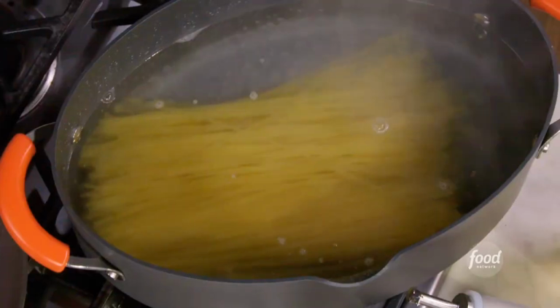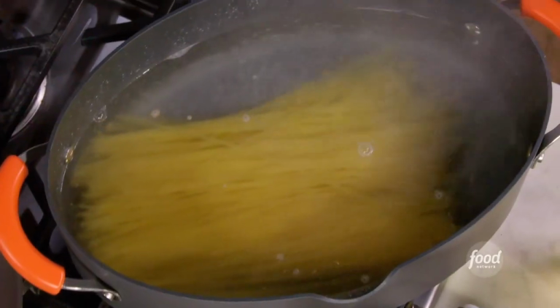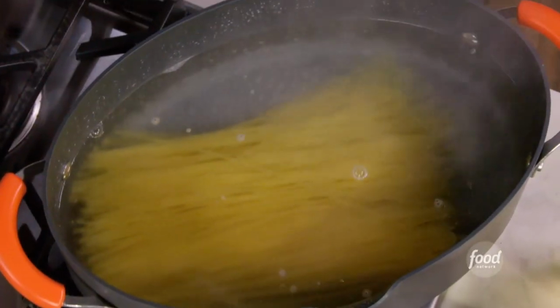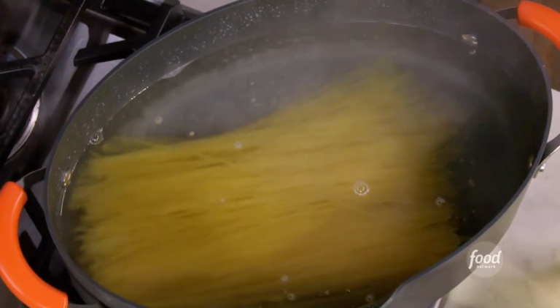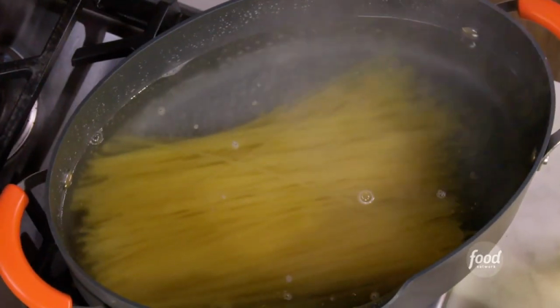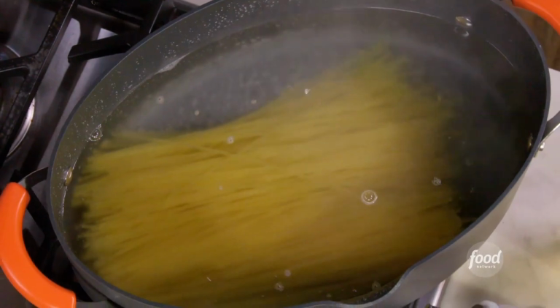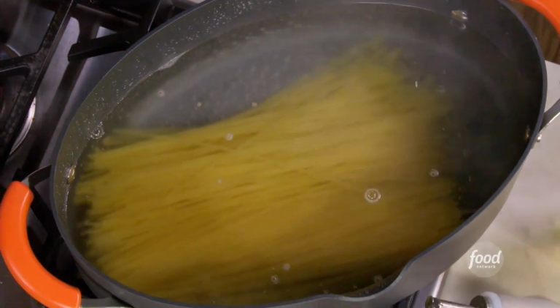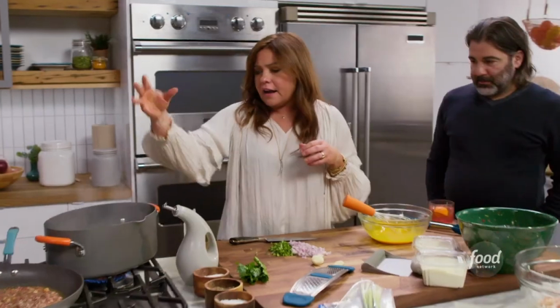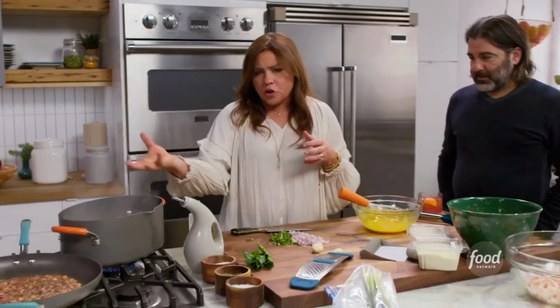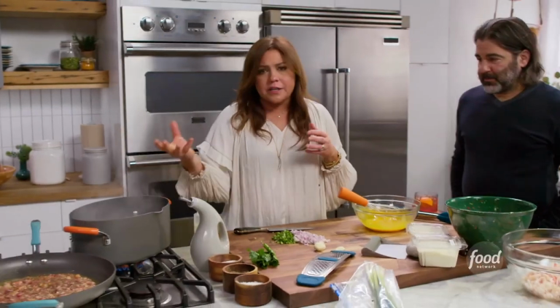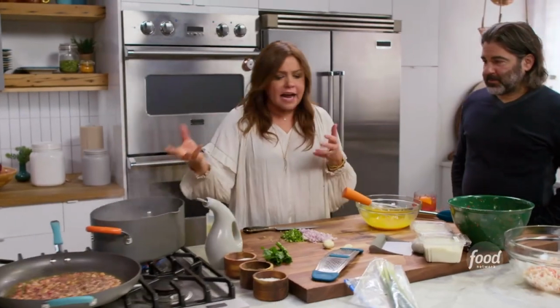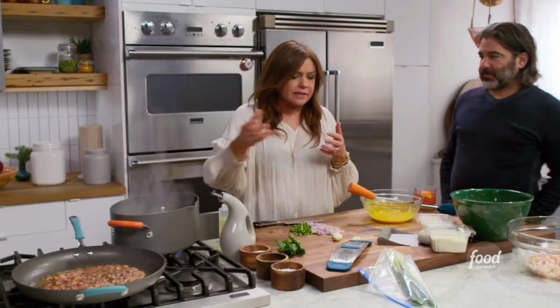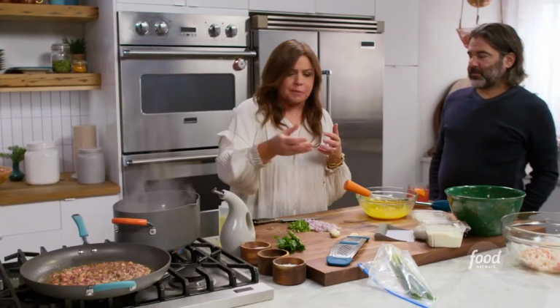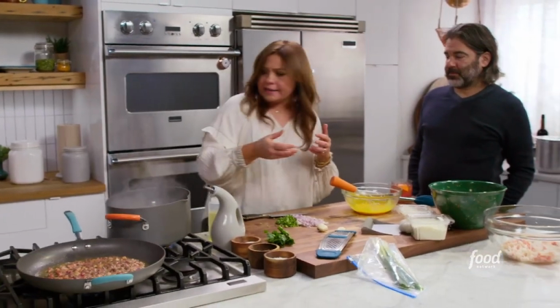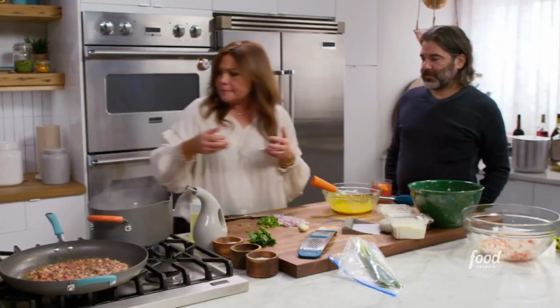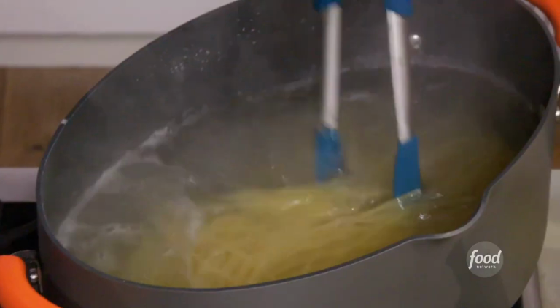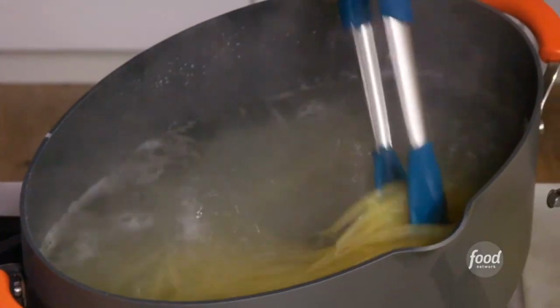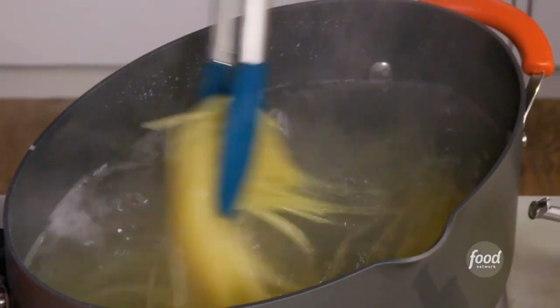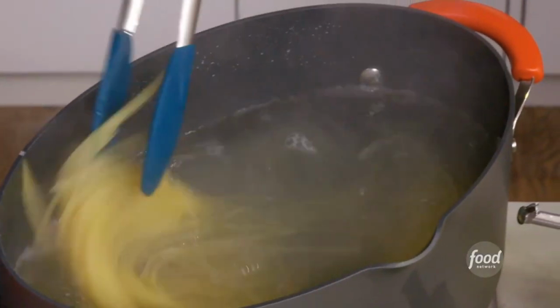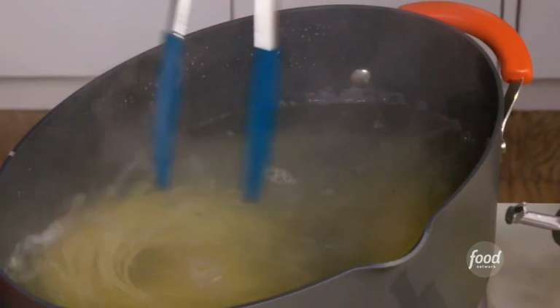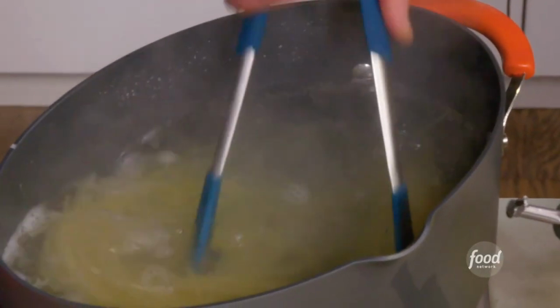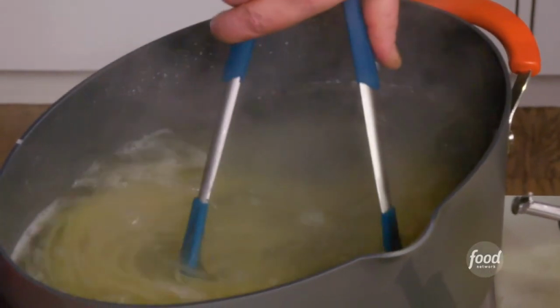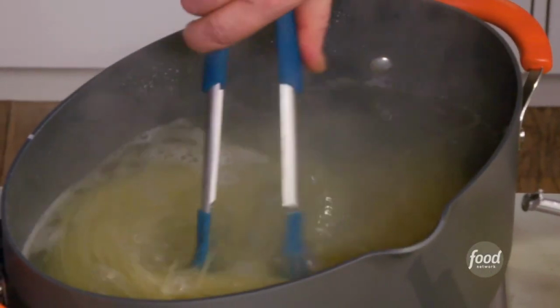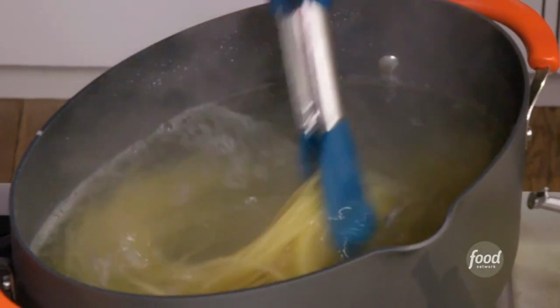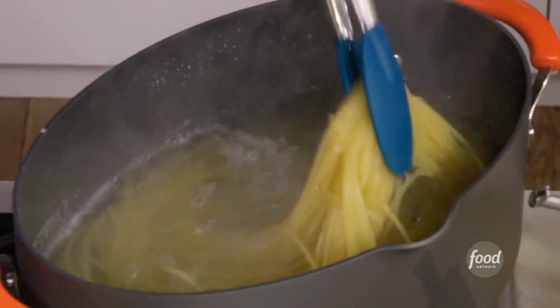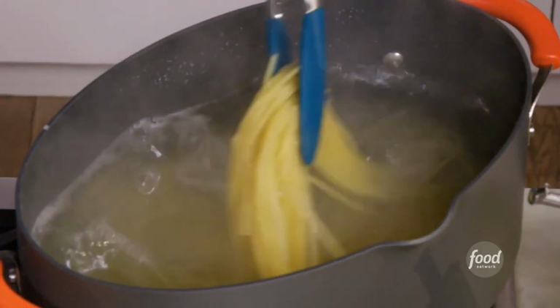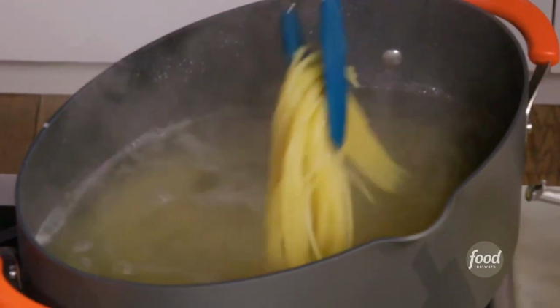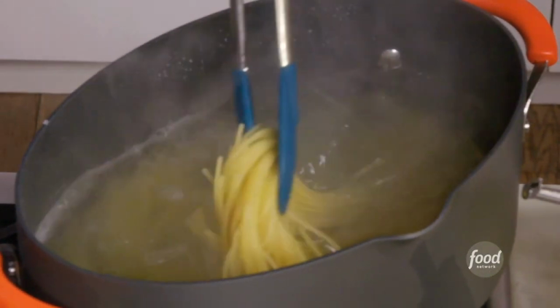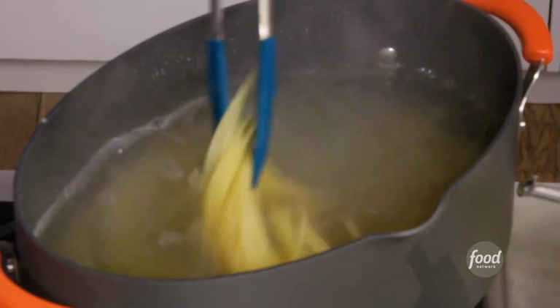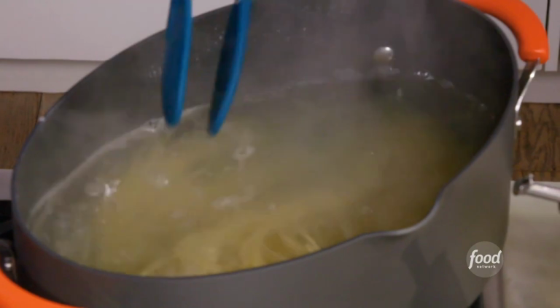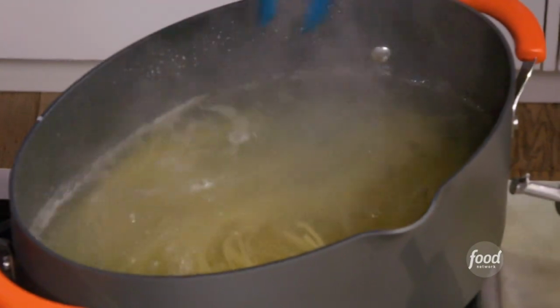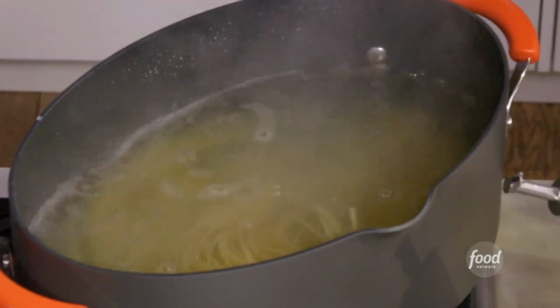We dropped our pasta — a good Italian spaghetti — and I use at least four quarts of well-salted, well-seasoned water.